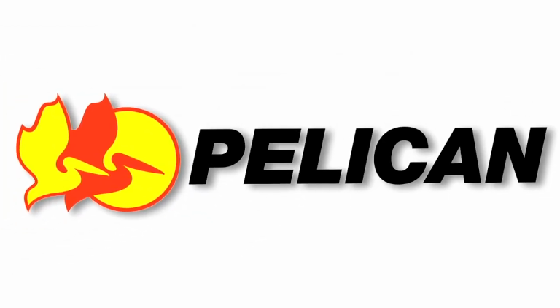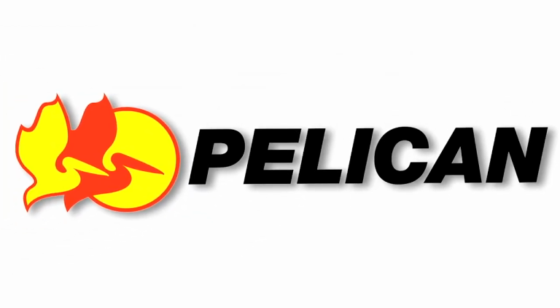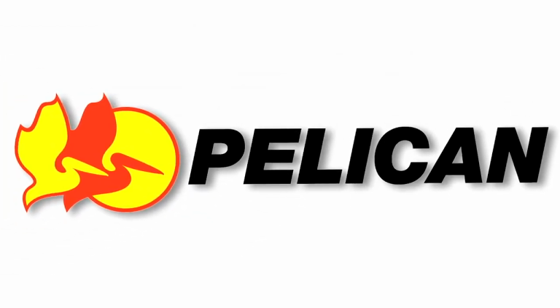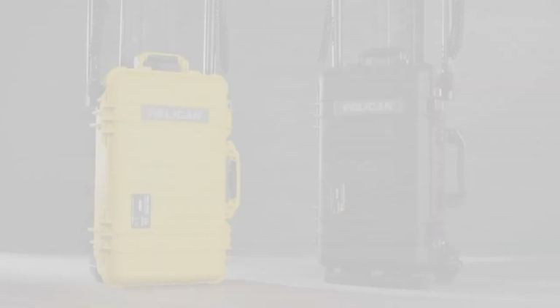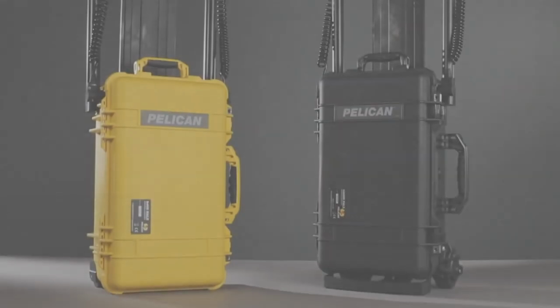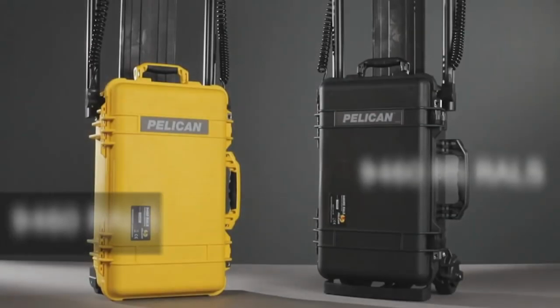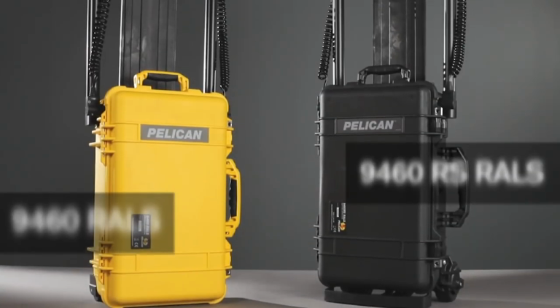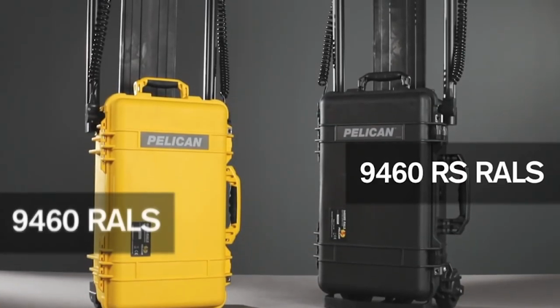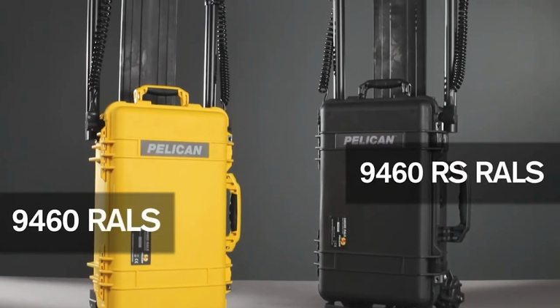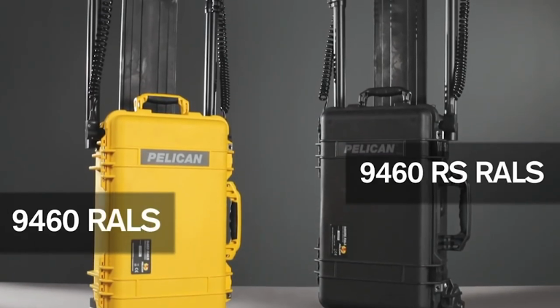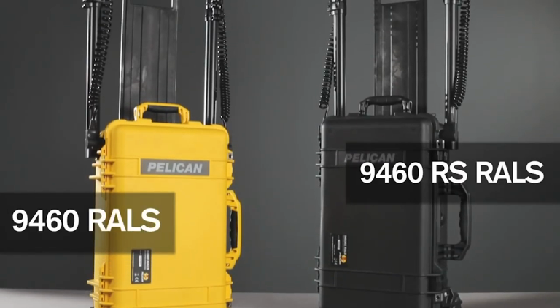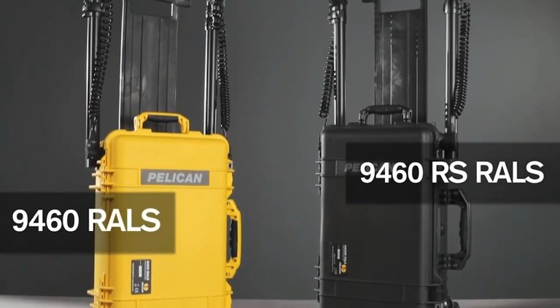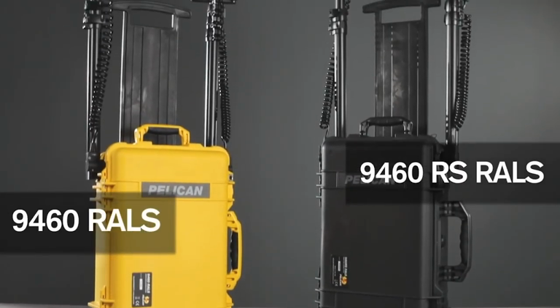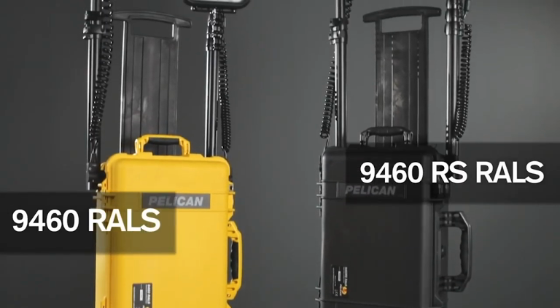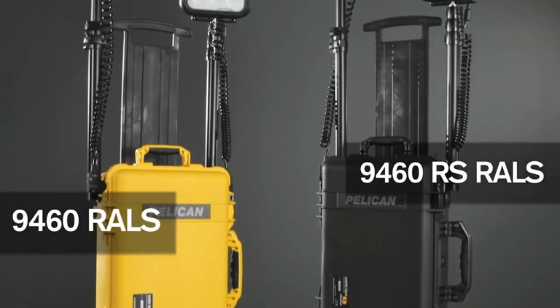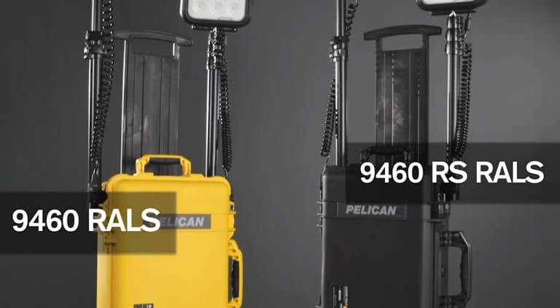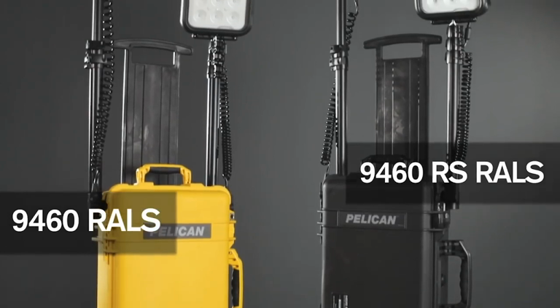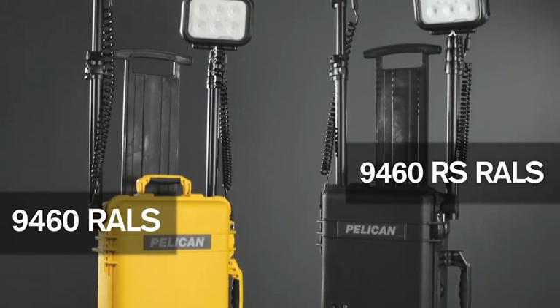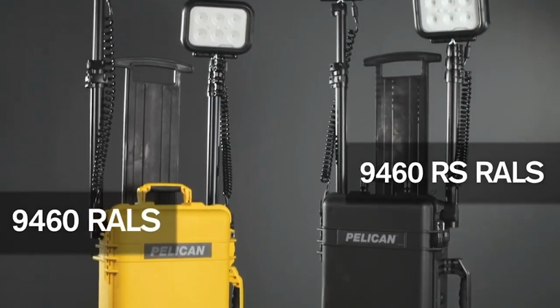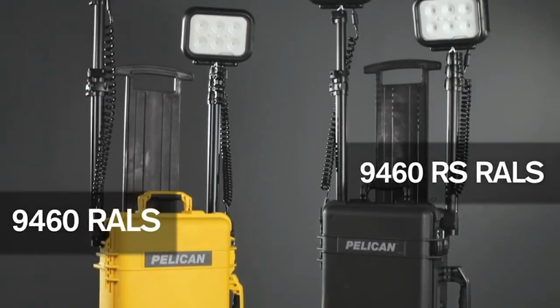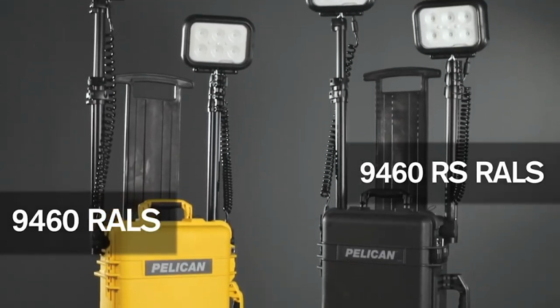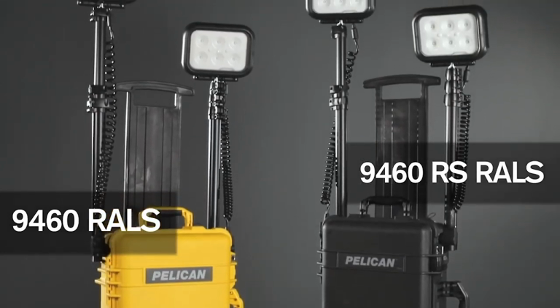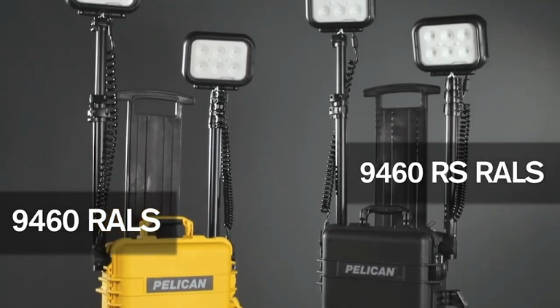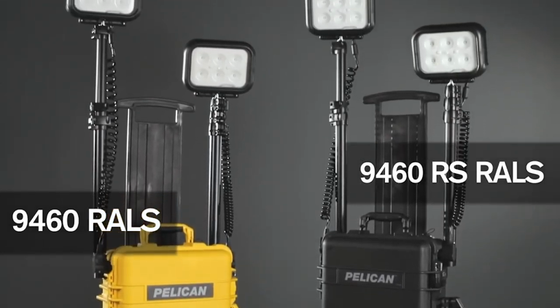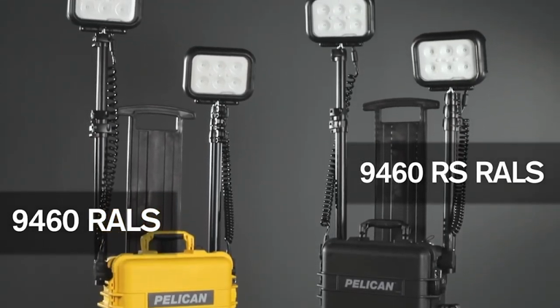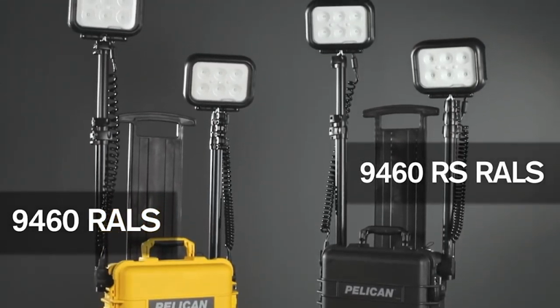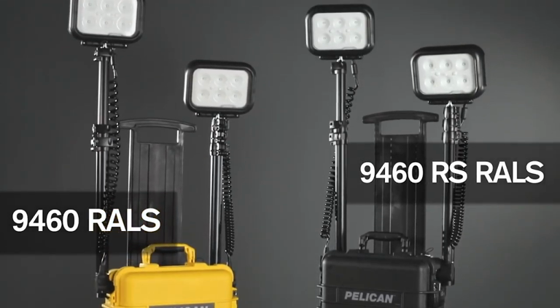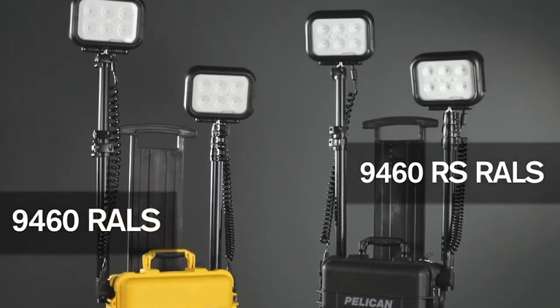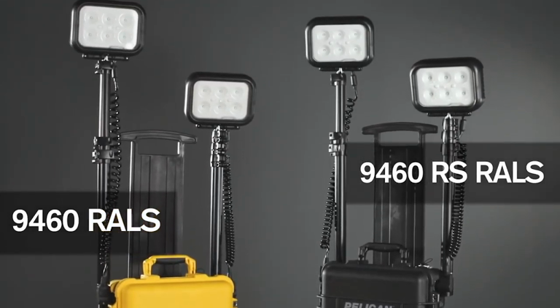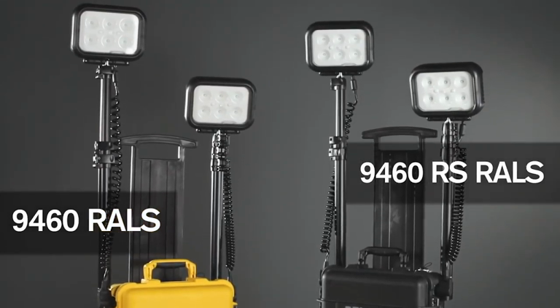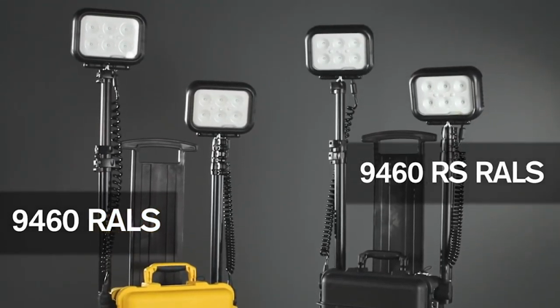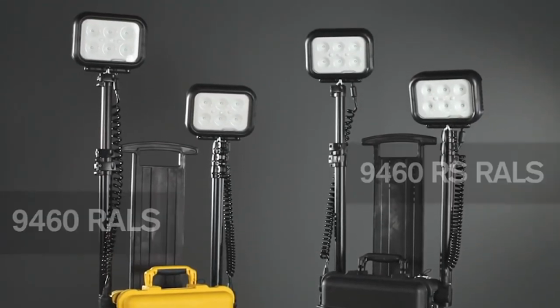The Remote Area Lighting Systems, RALS, is part of the Pelican Tough family of products.